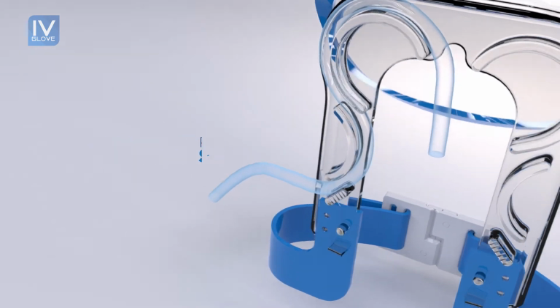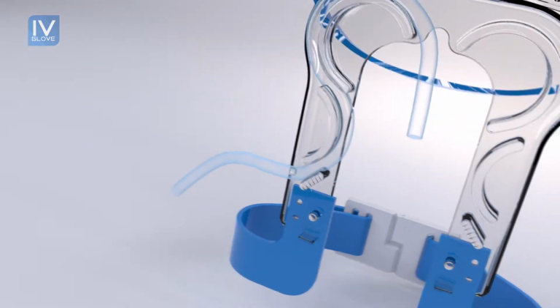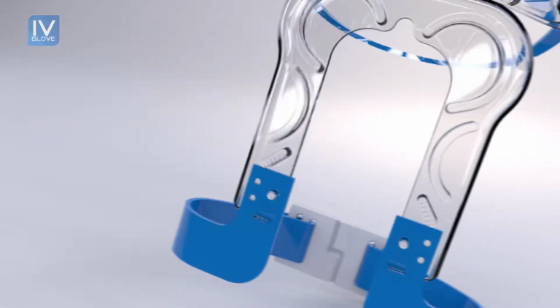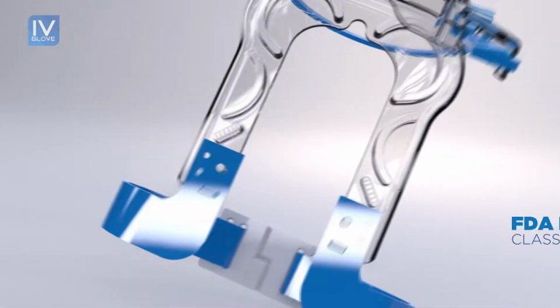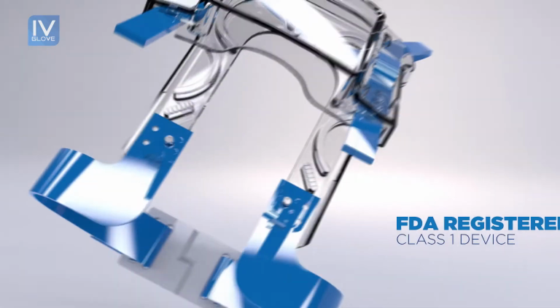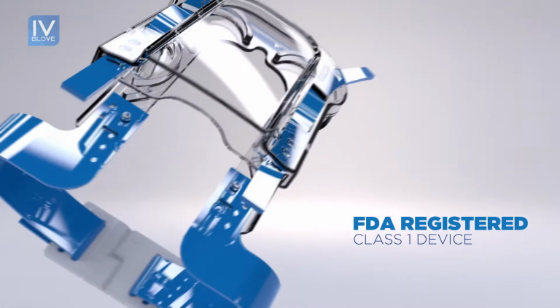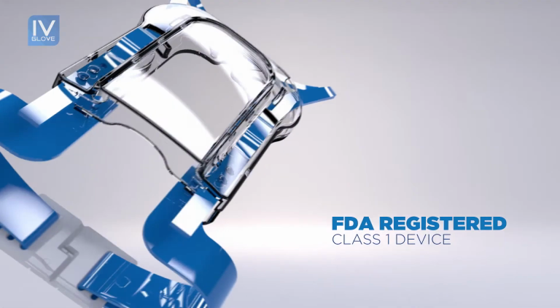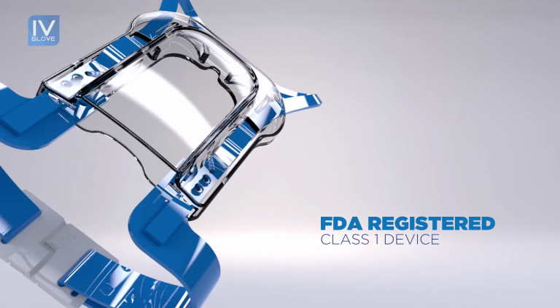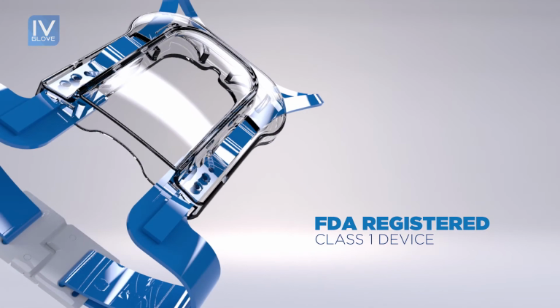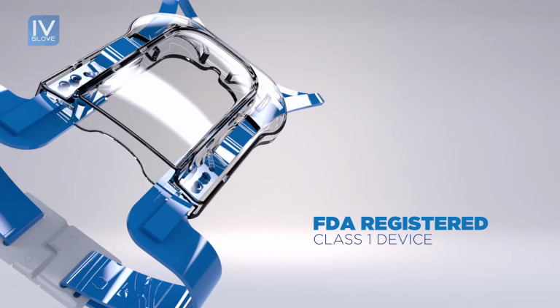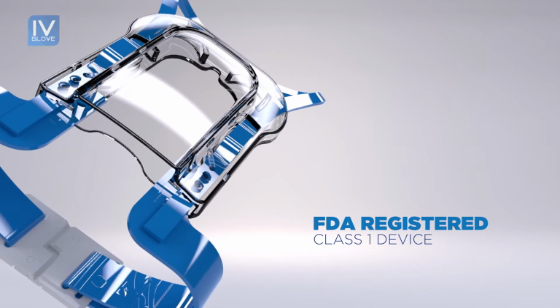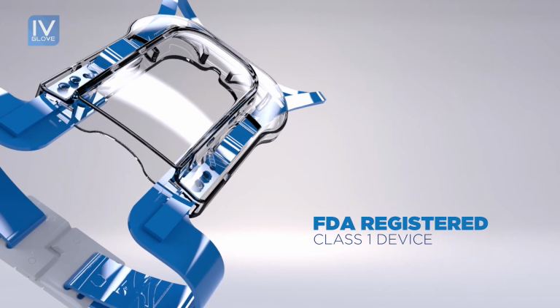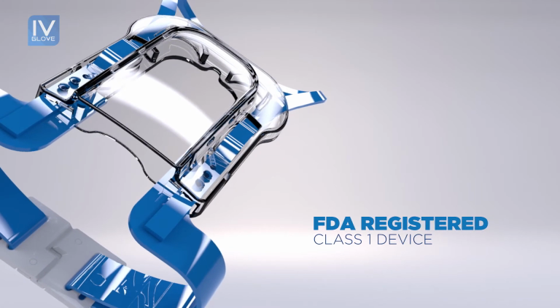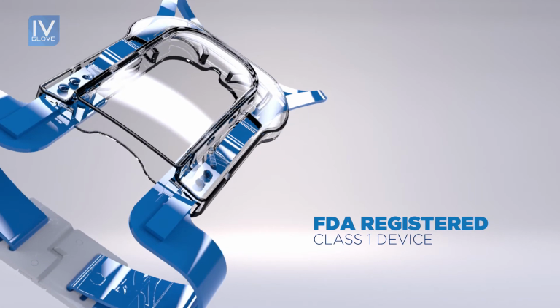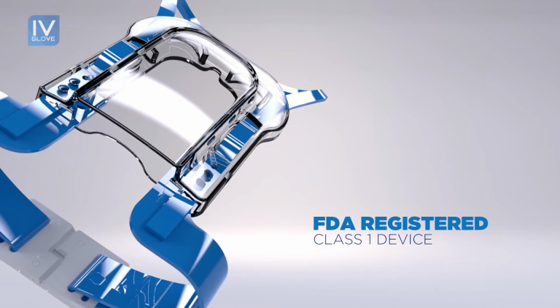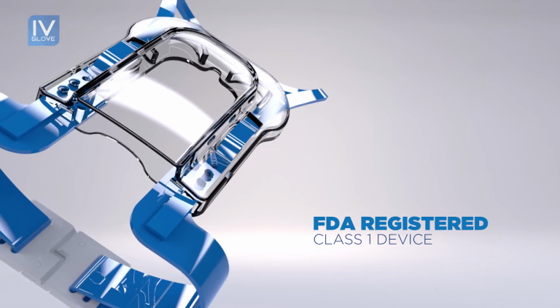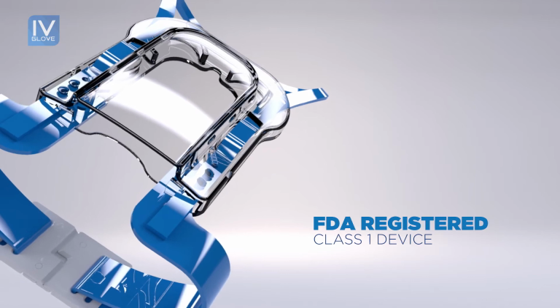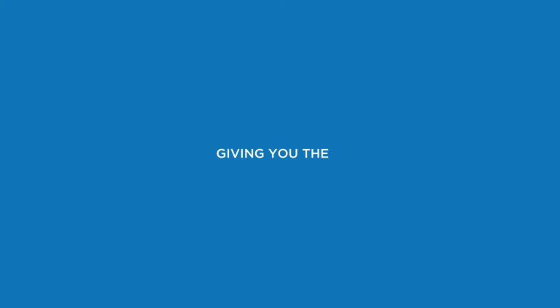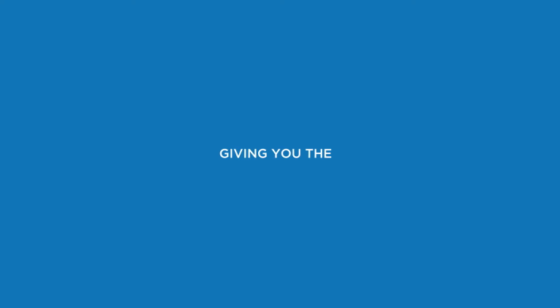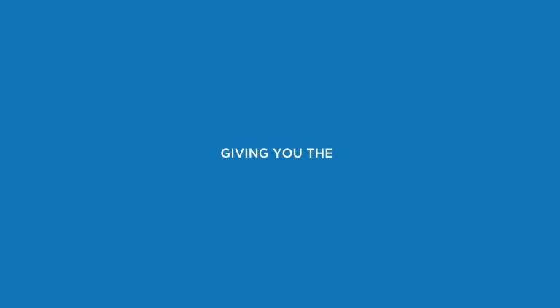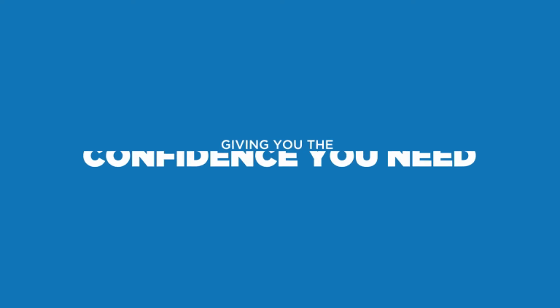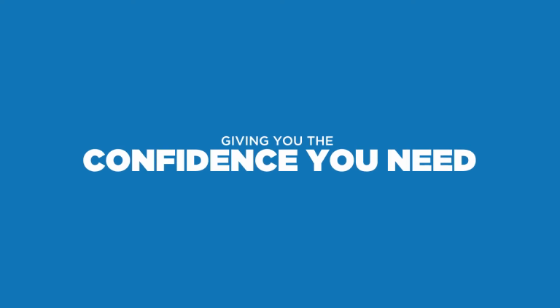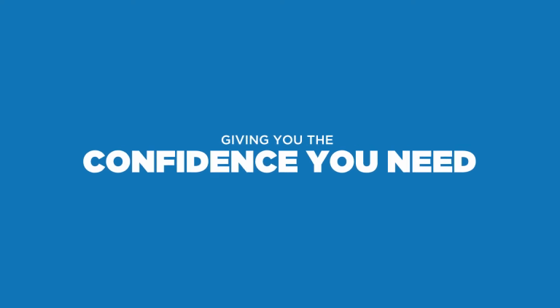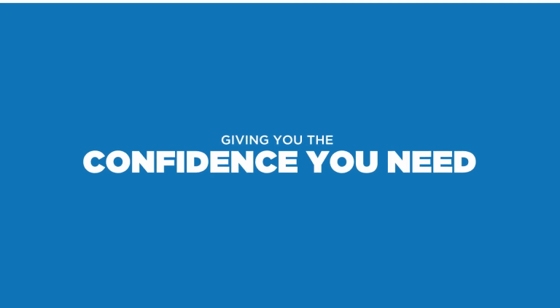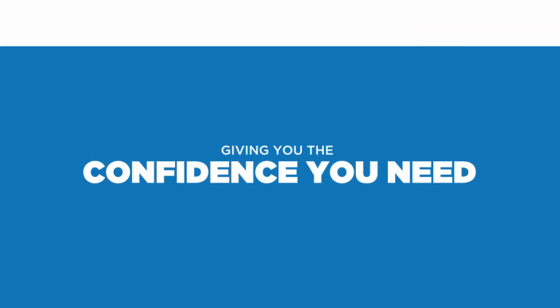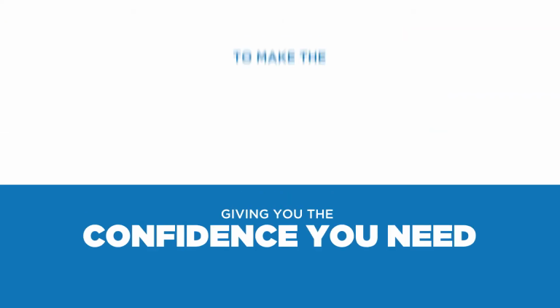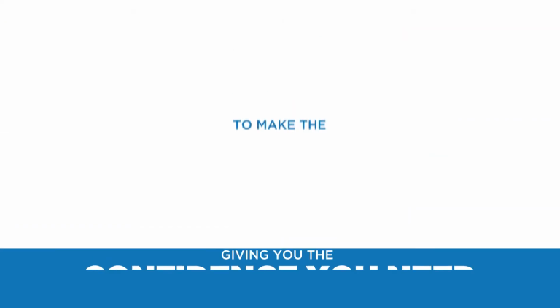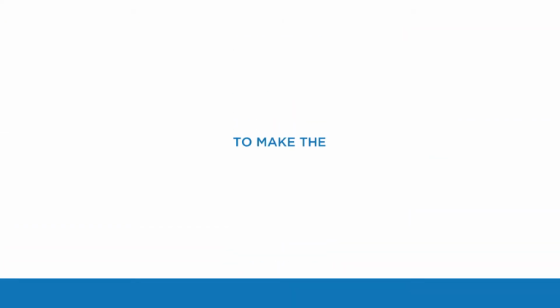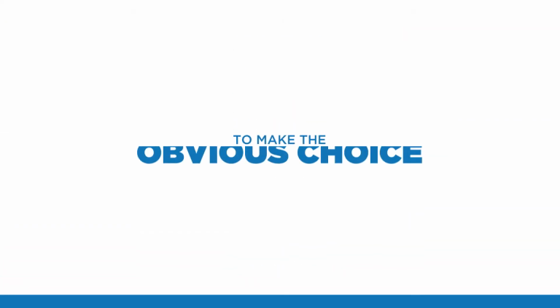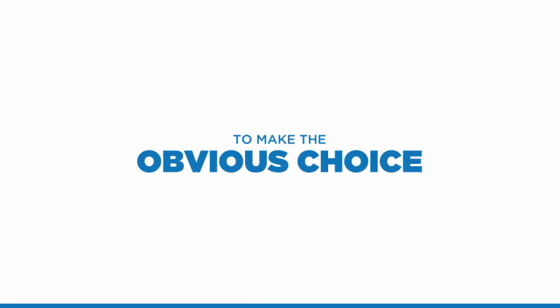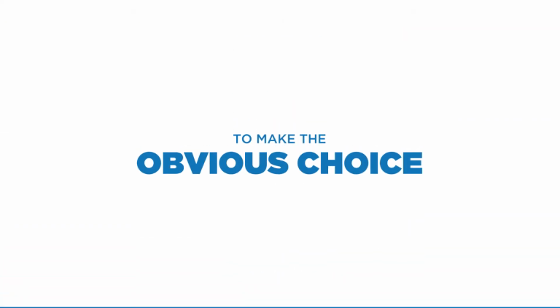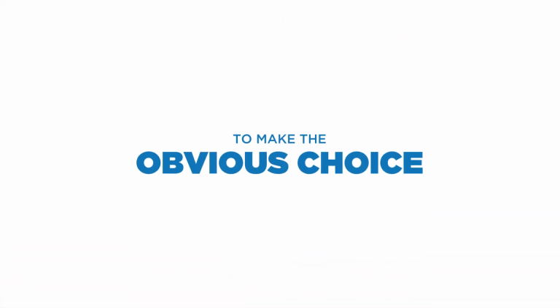And the IV Glove is an FDA-registered Class 1 device, giving you the confidence you need to make the obvious choice.